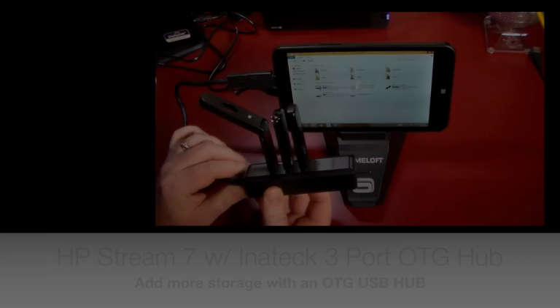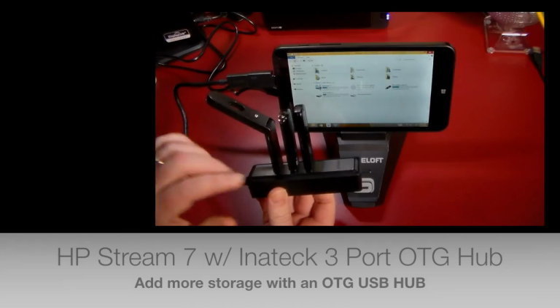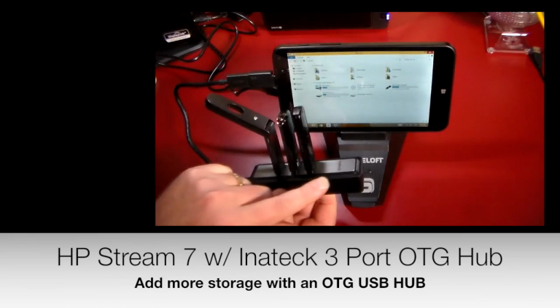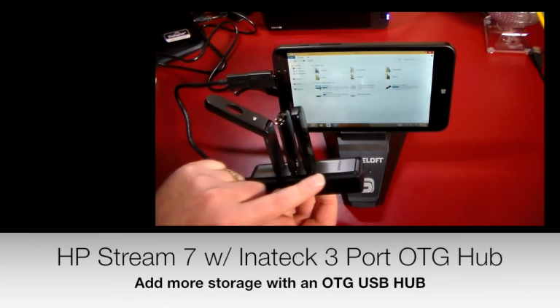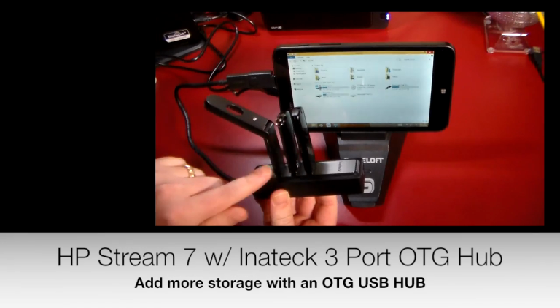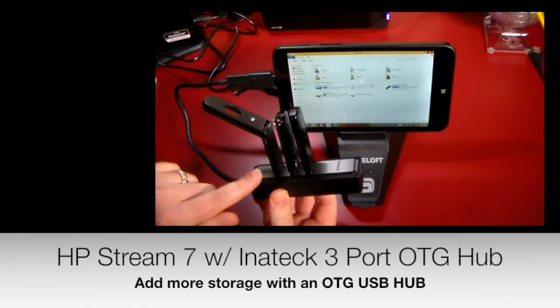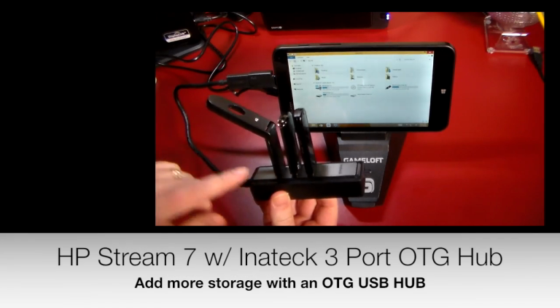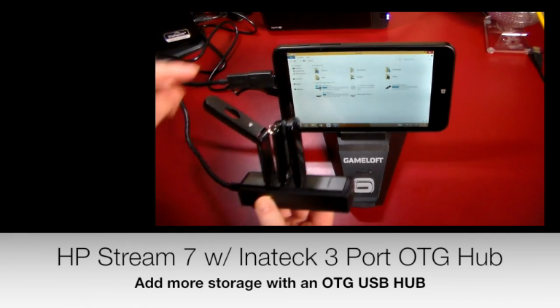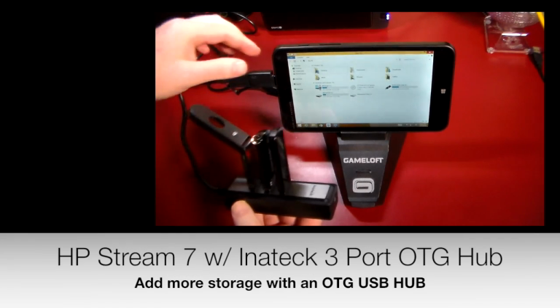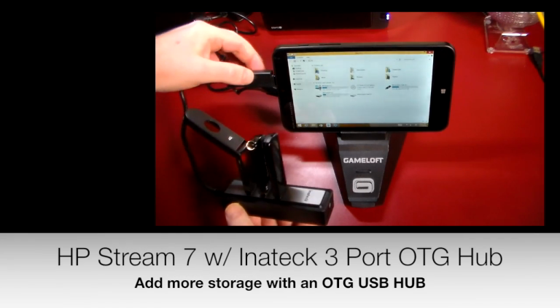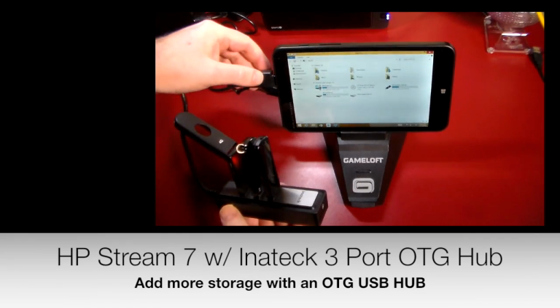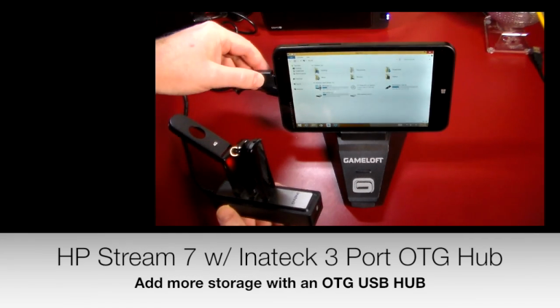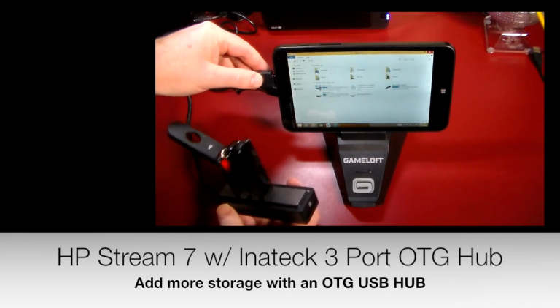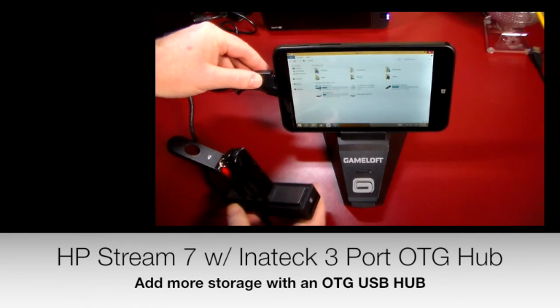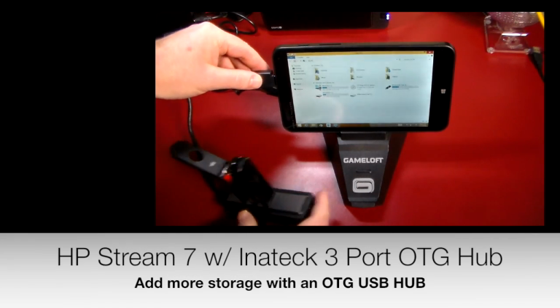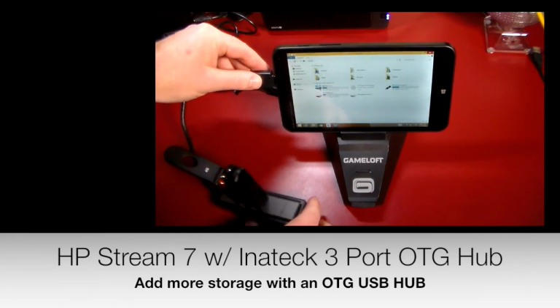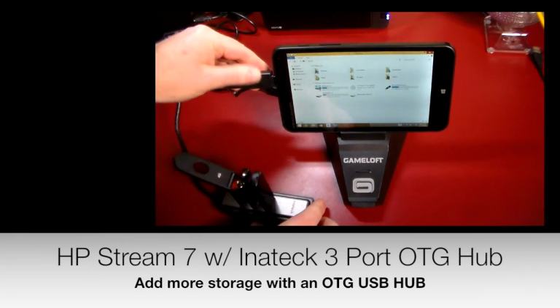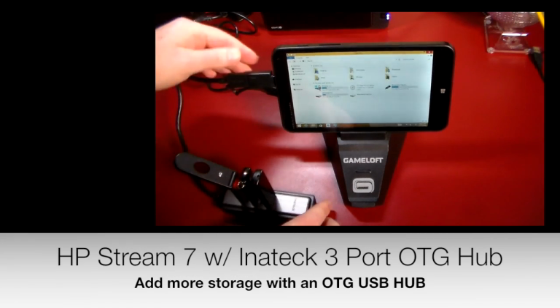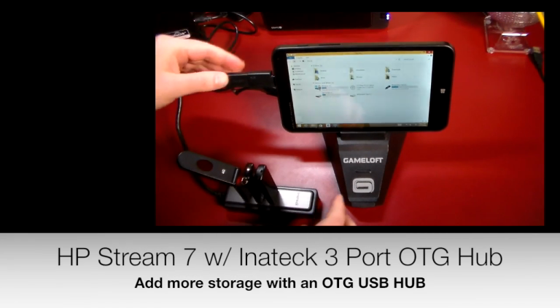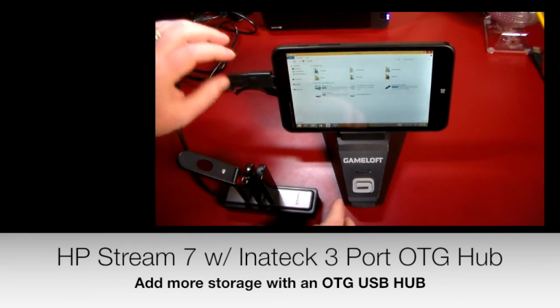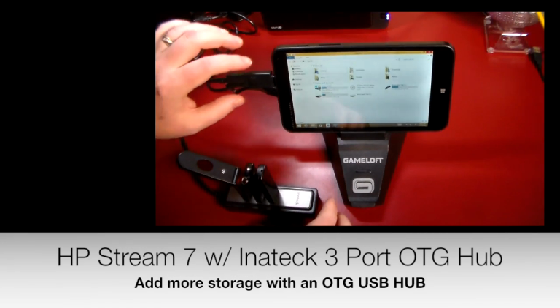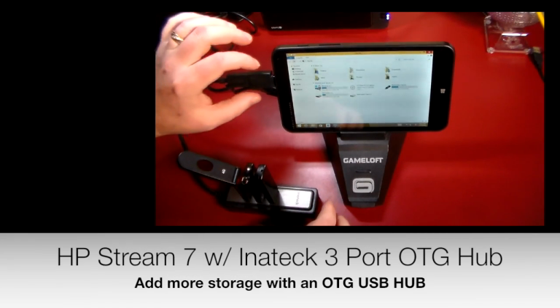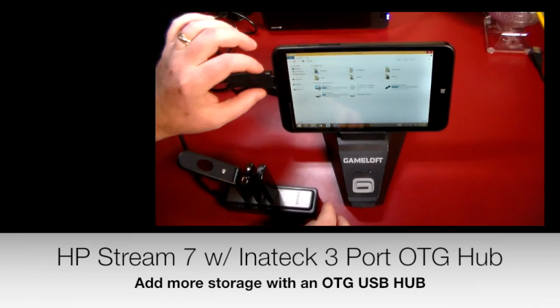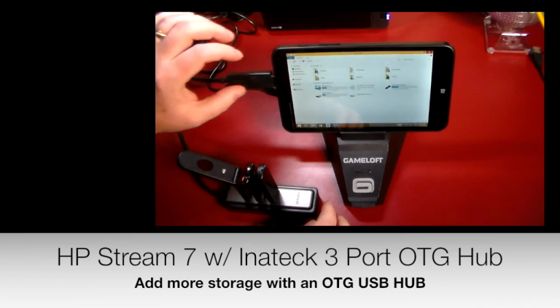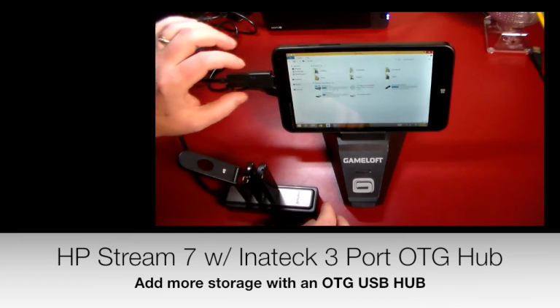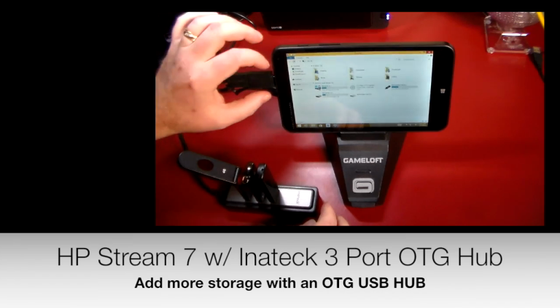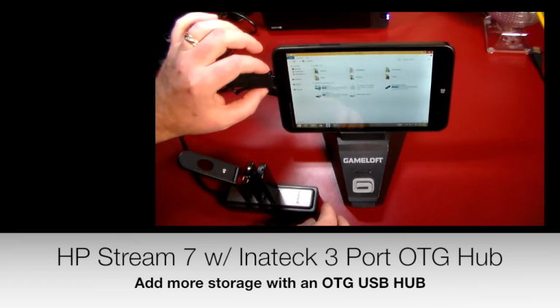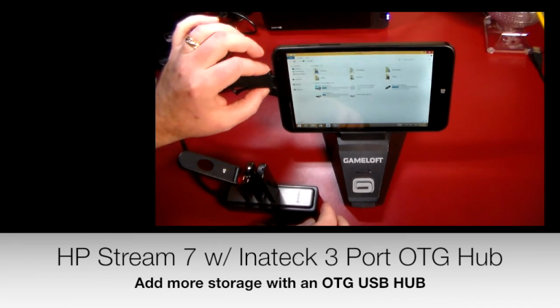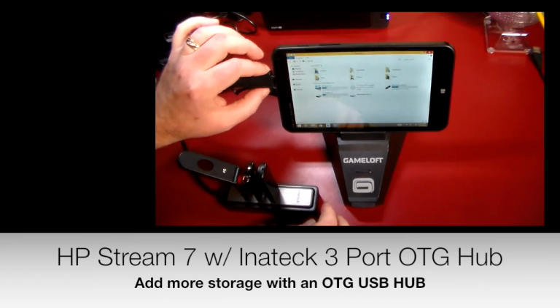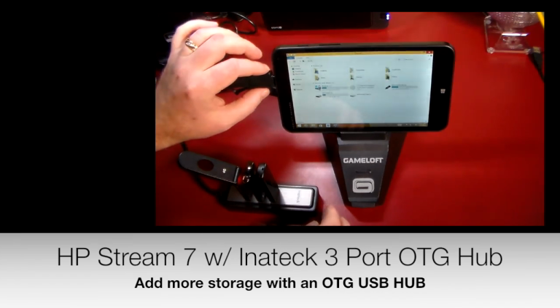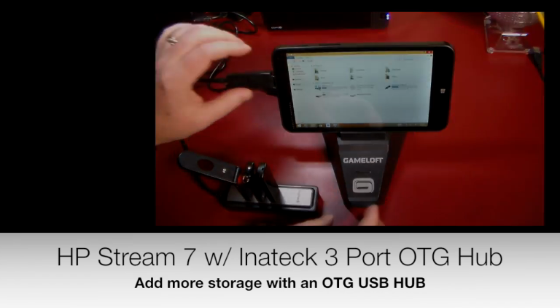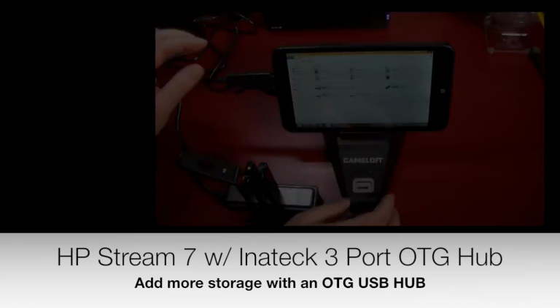What I've done is I've plugged in three USB sticks, and I've plugged in the OTG, and this is like a USB with an OTG adapter built in.